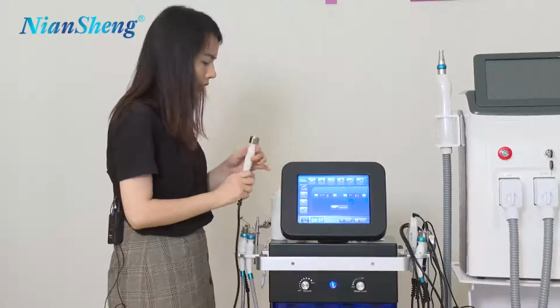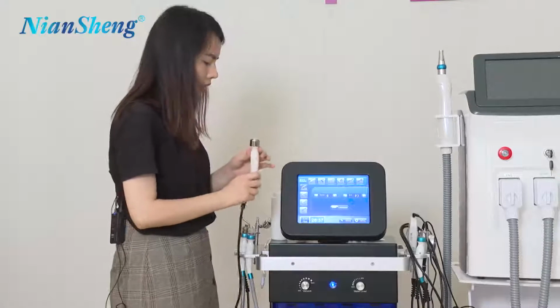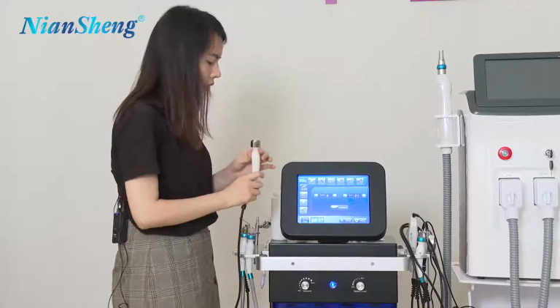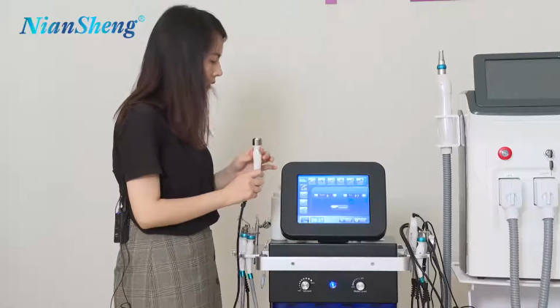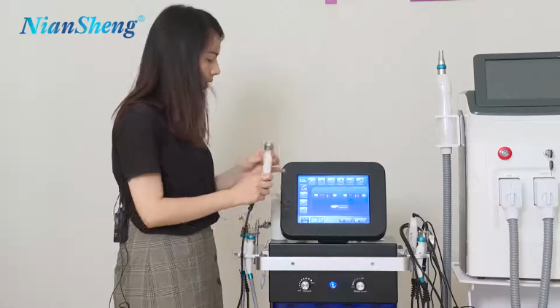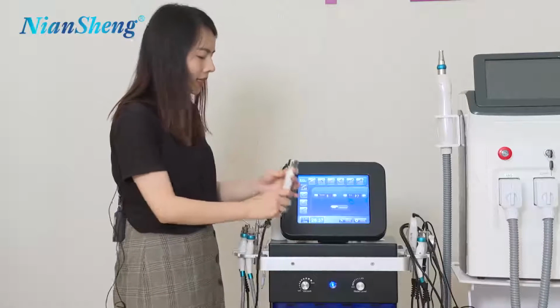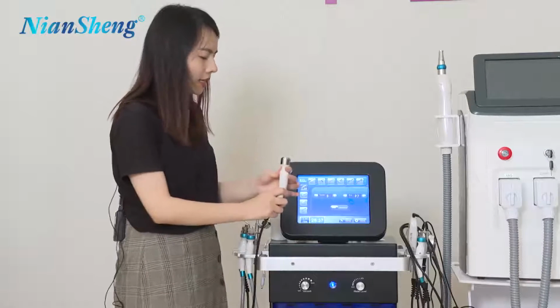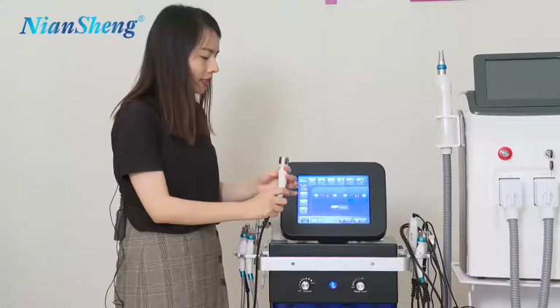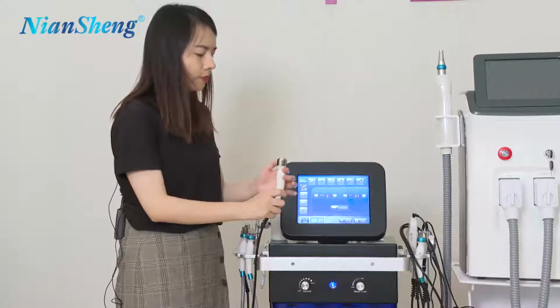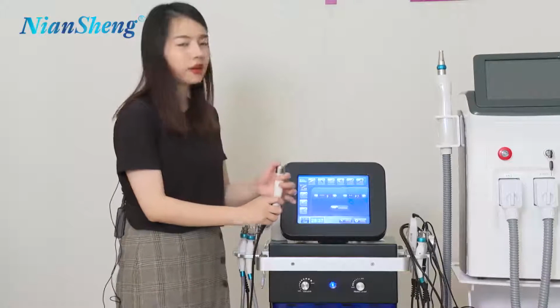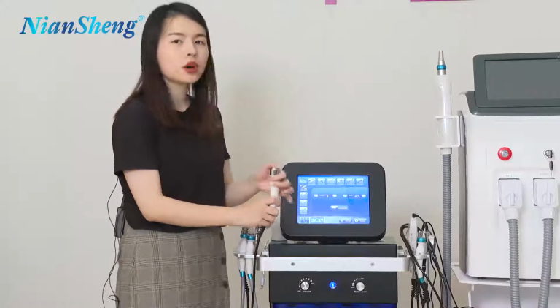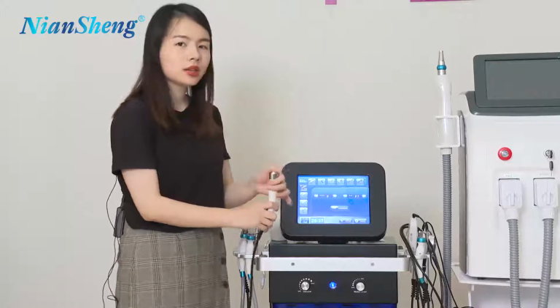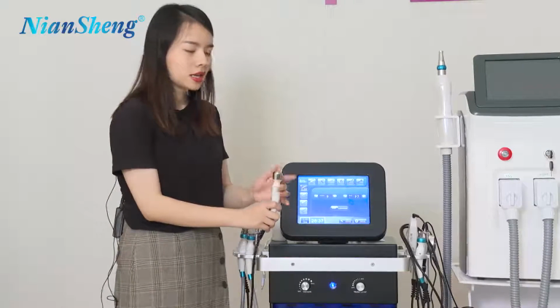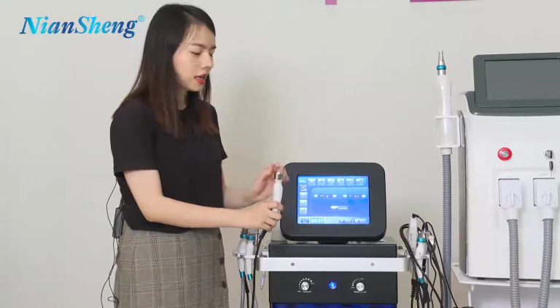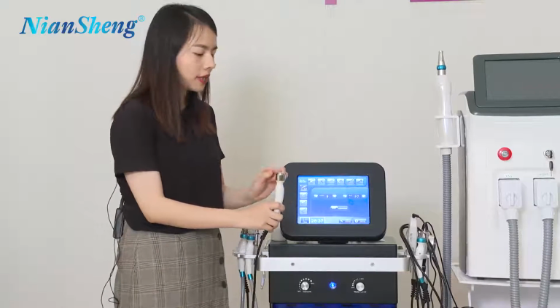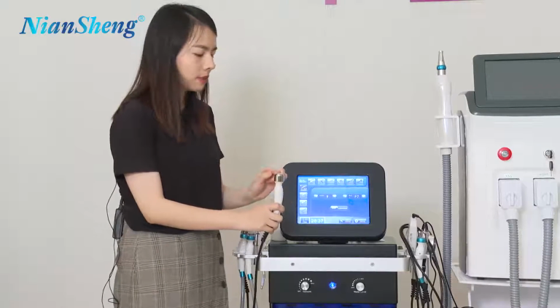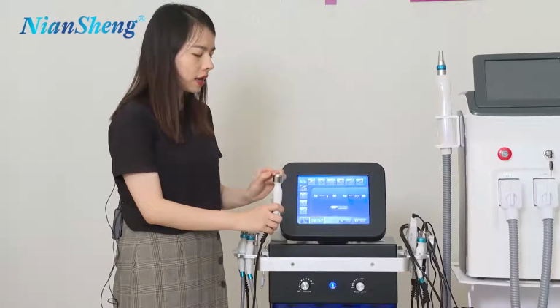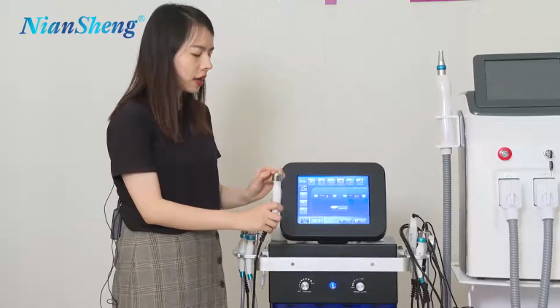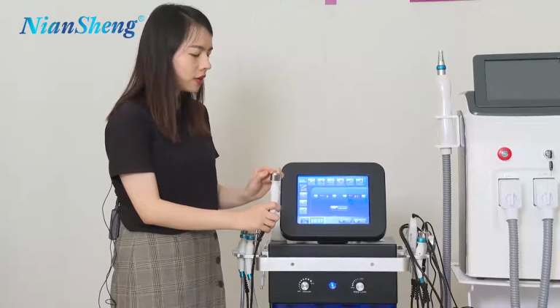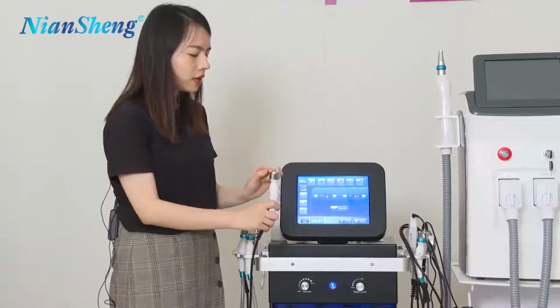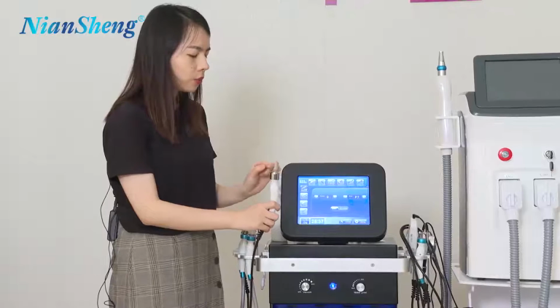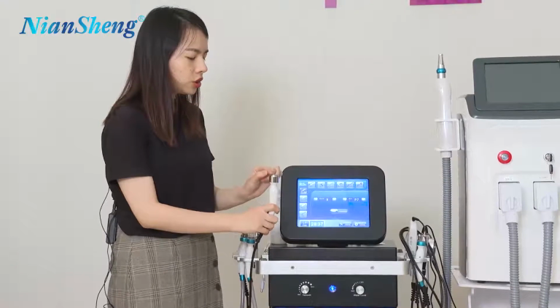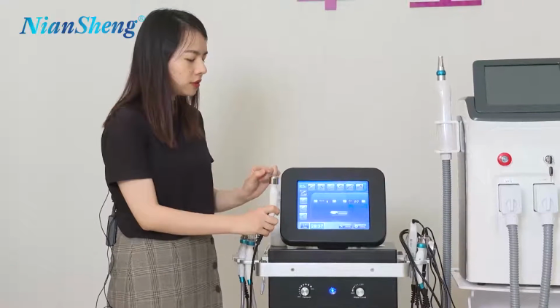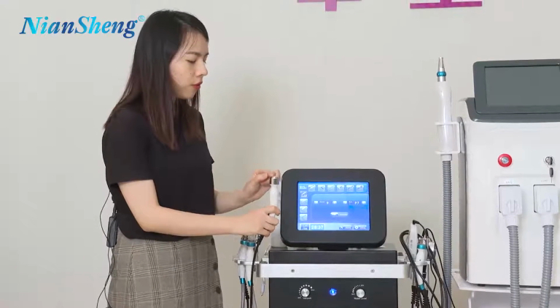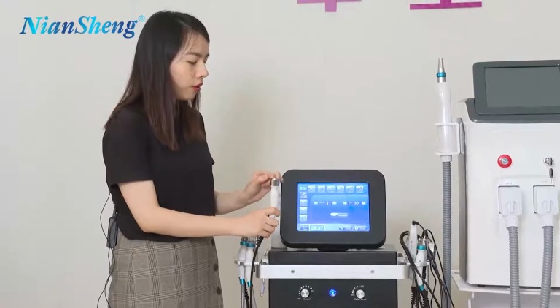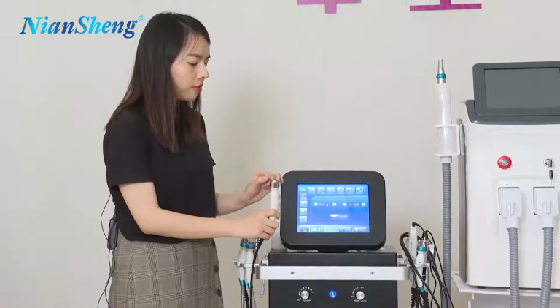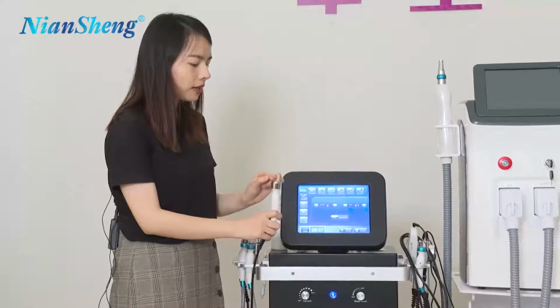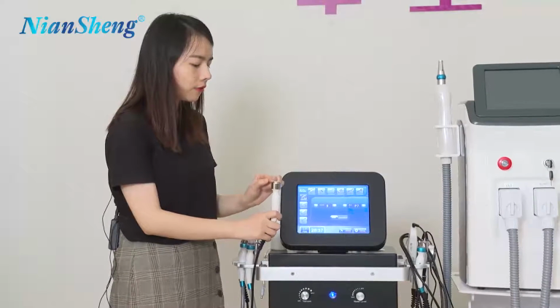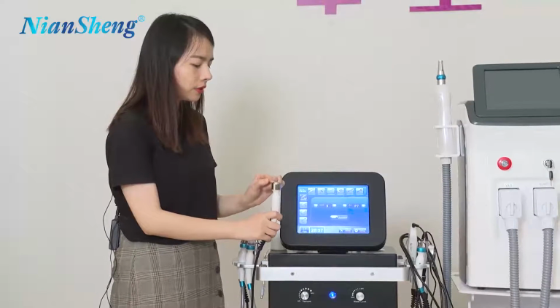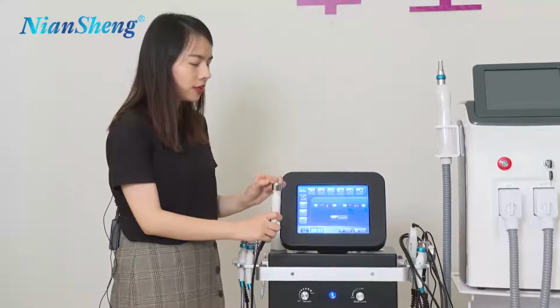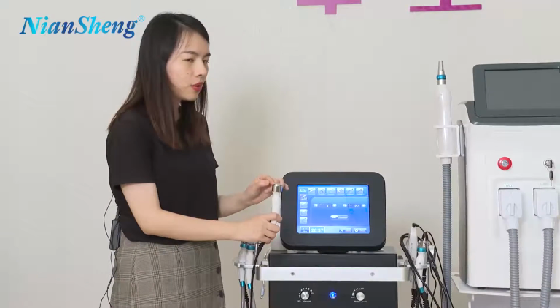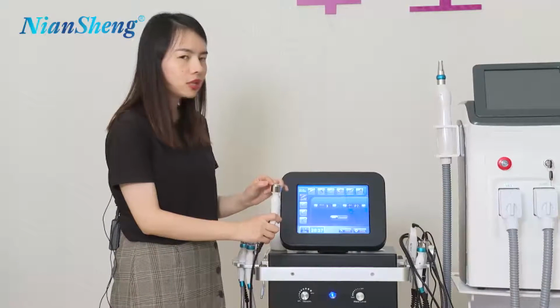So you can see this is a bigger one. It has a bigger area which is mainly for the face part.